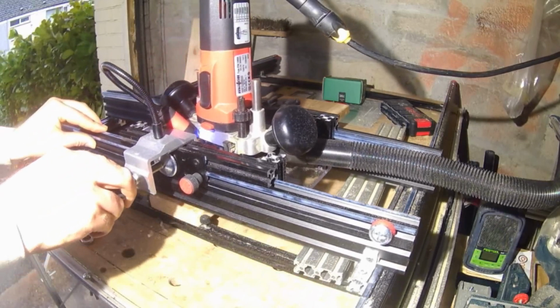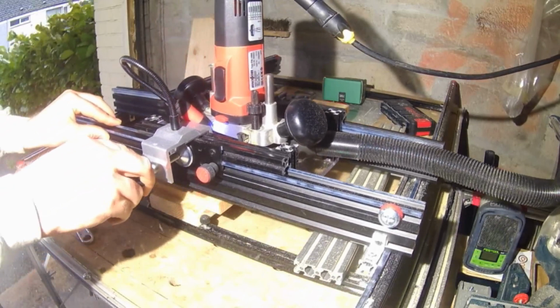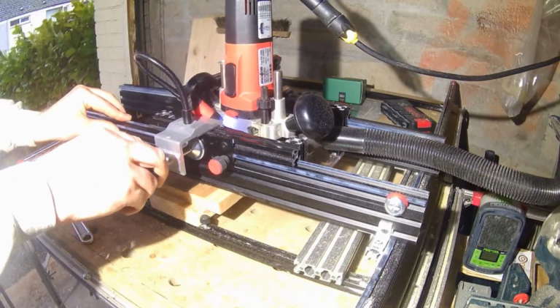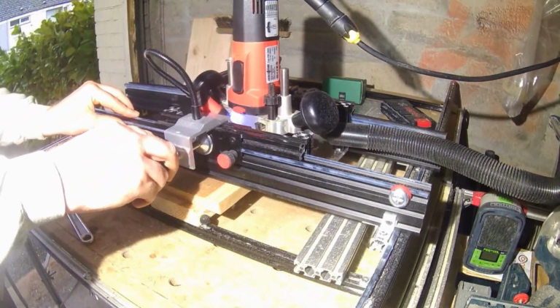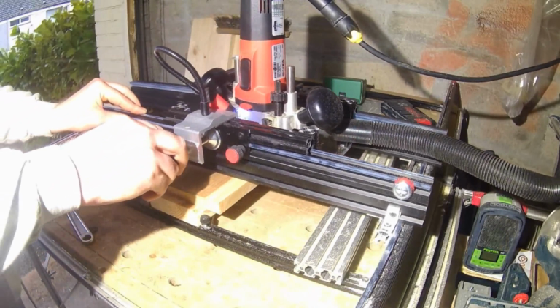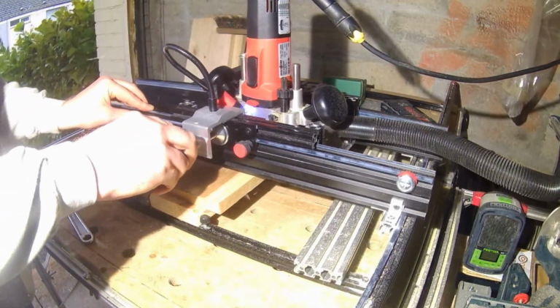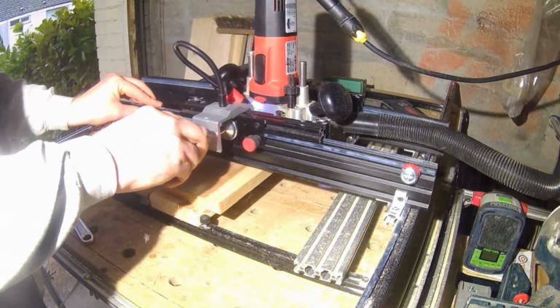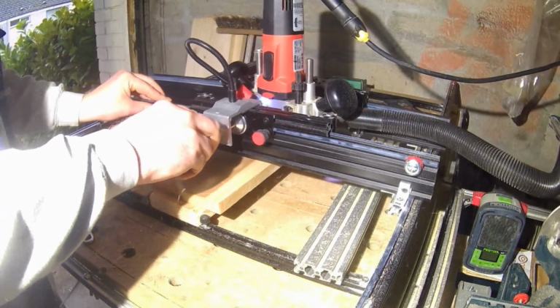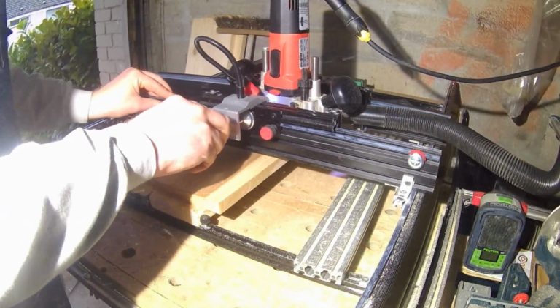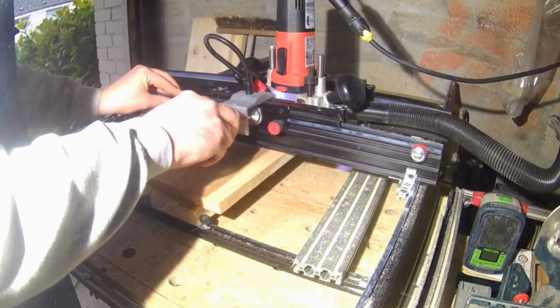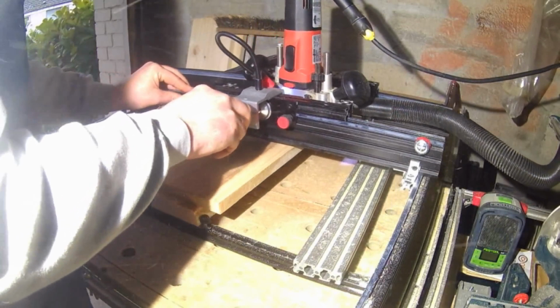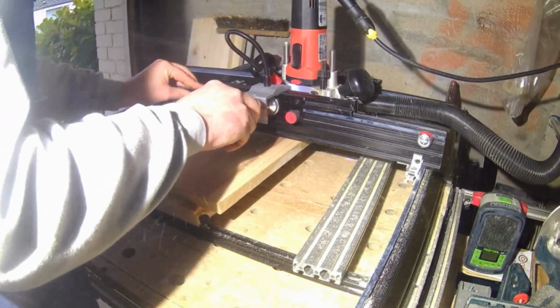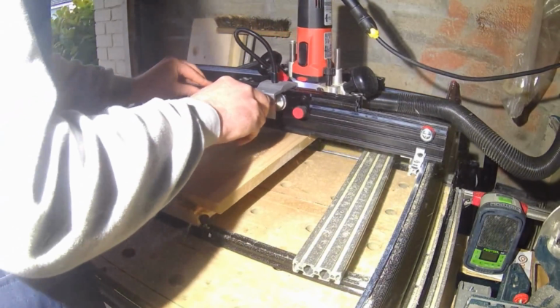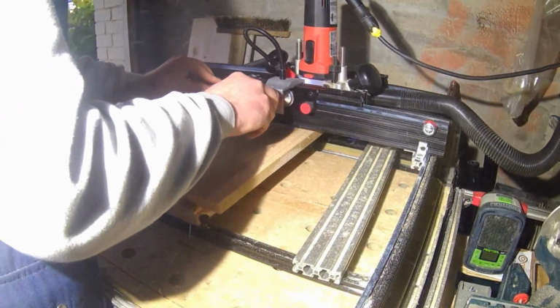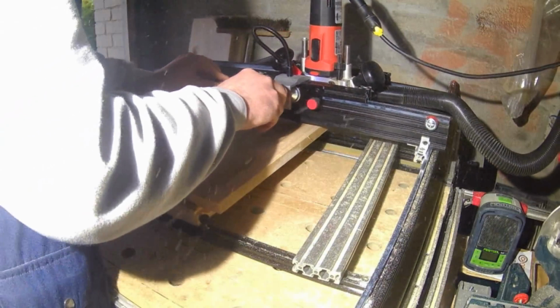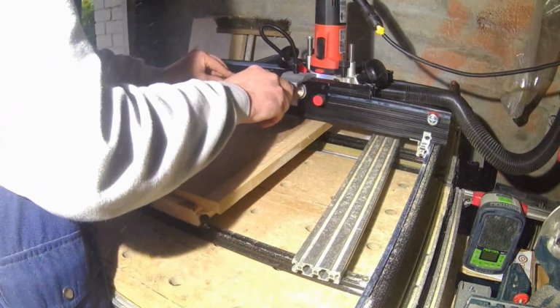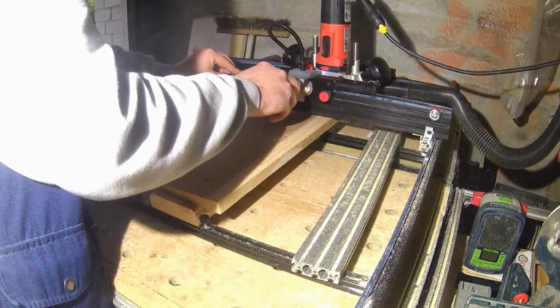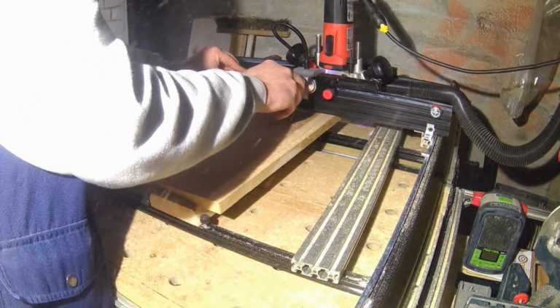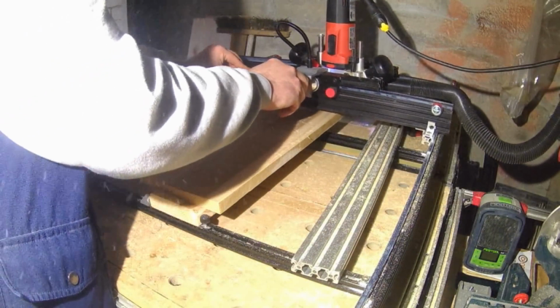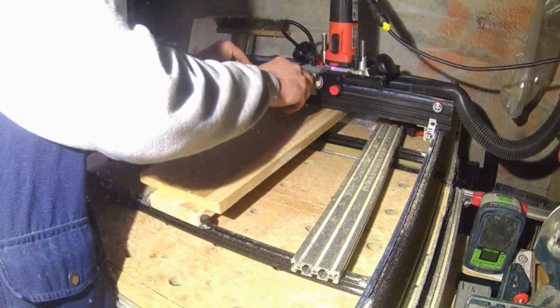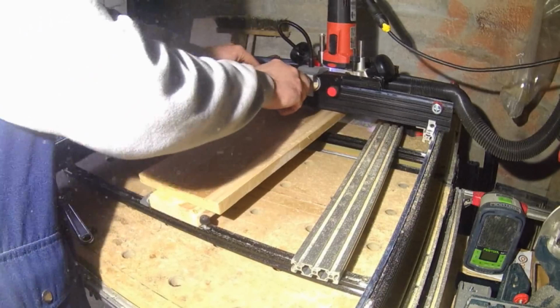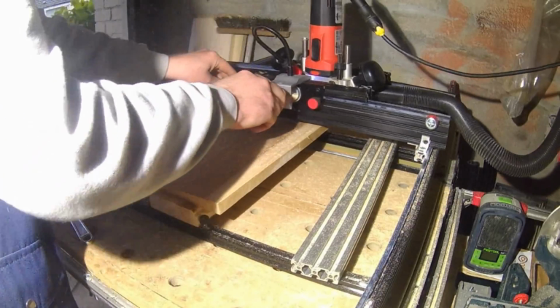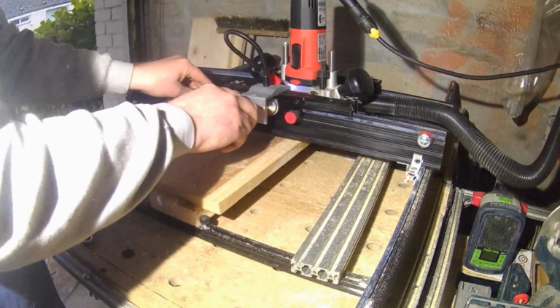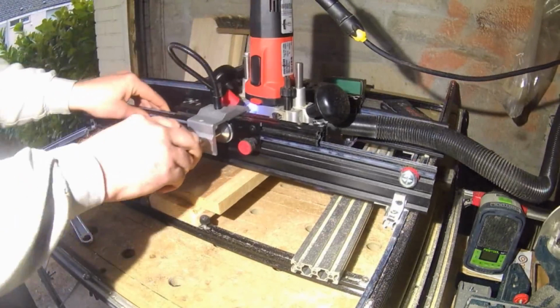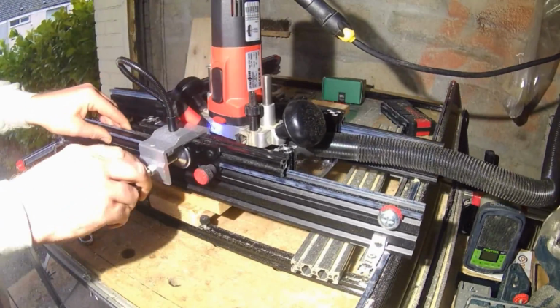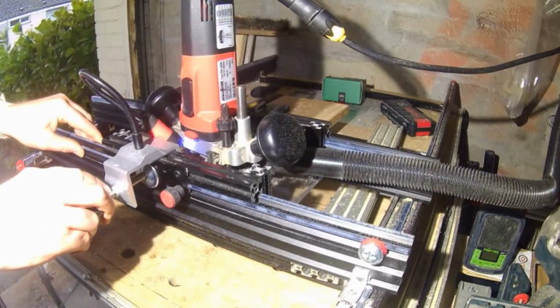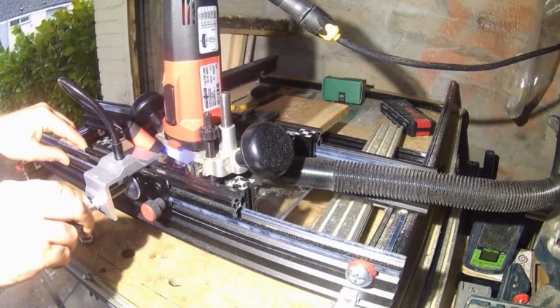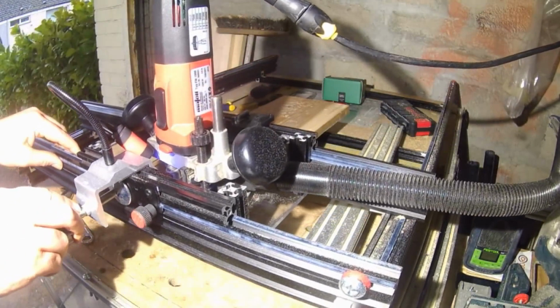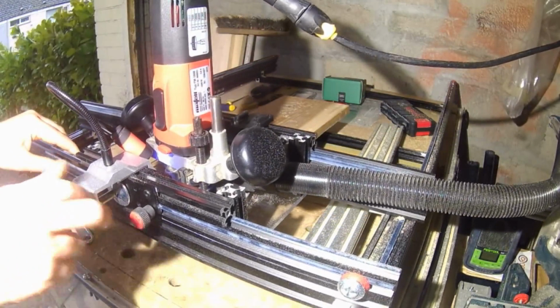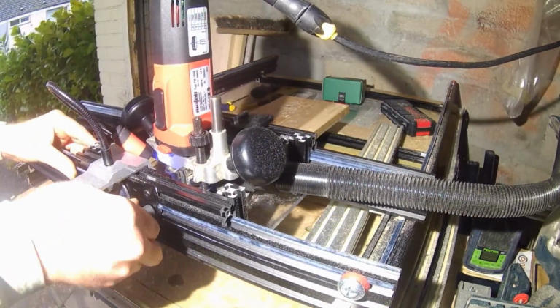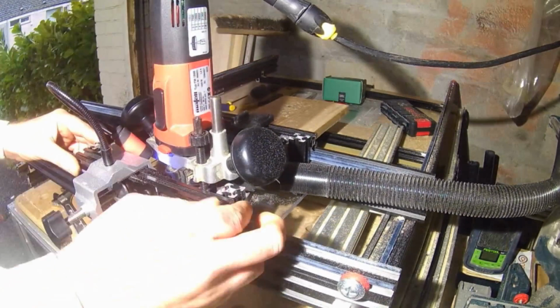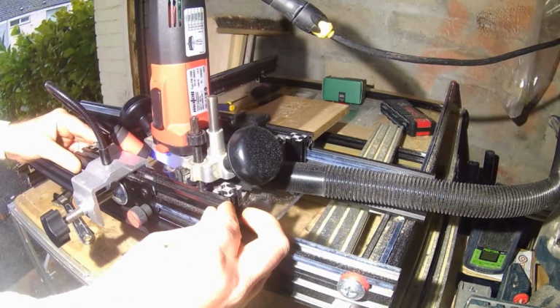Hello all, in this video I'm going to take you through some of the upgrades I made to my original router sled and show it in use a little later on.